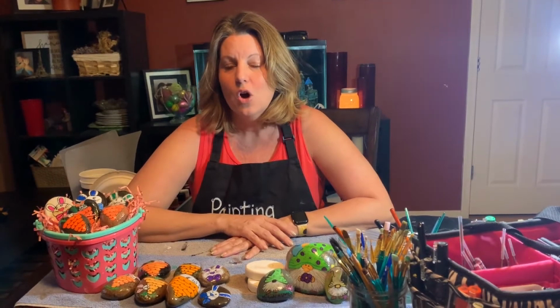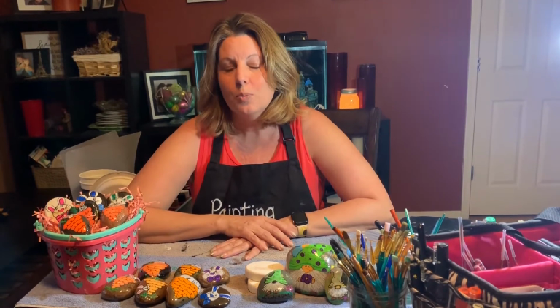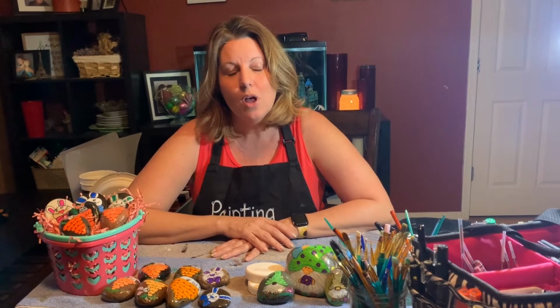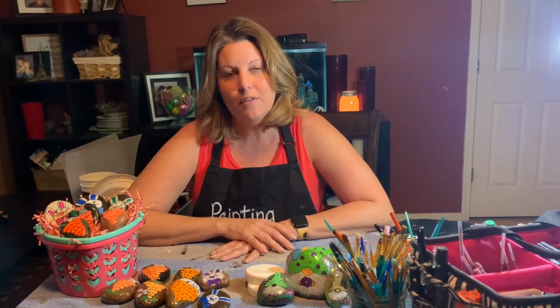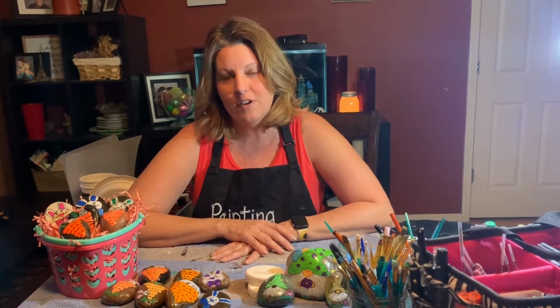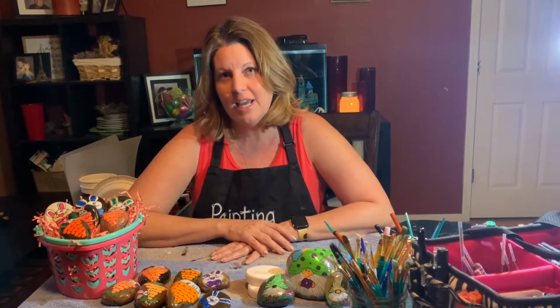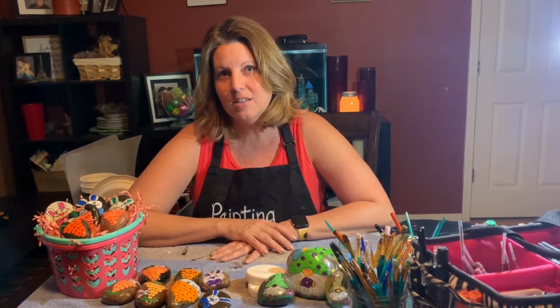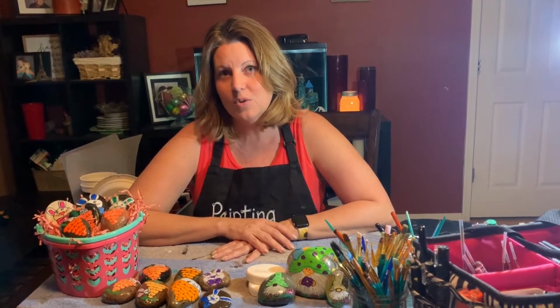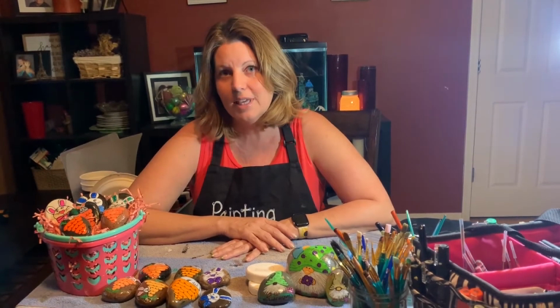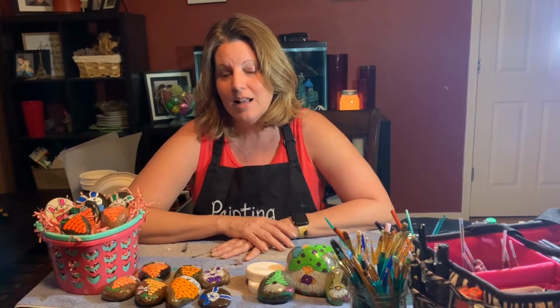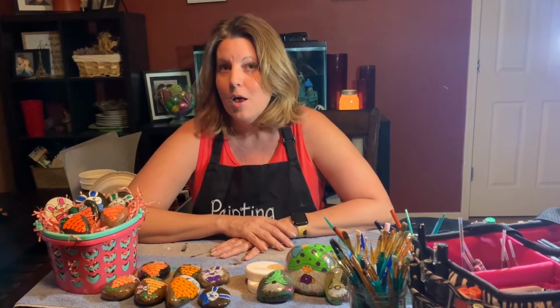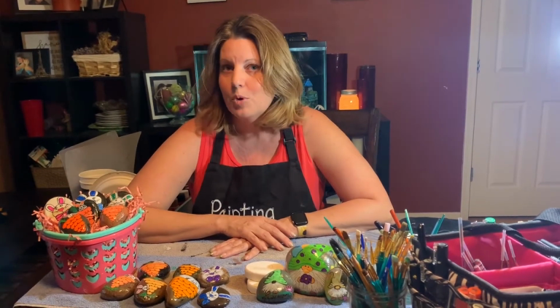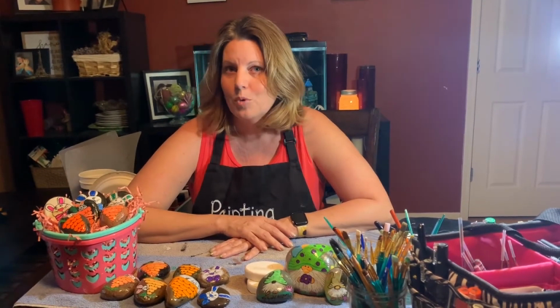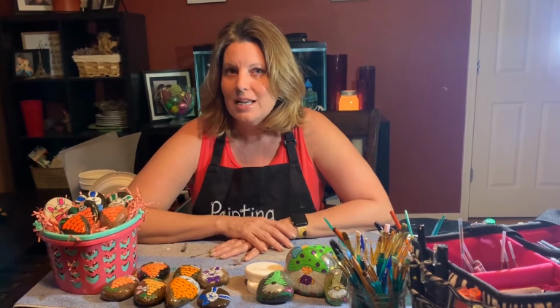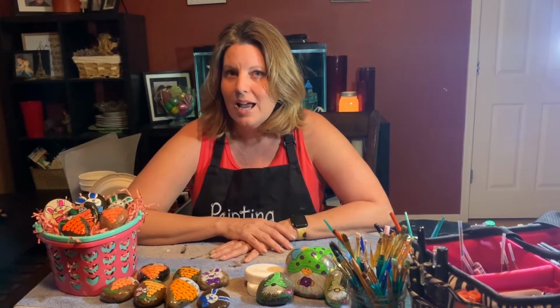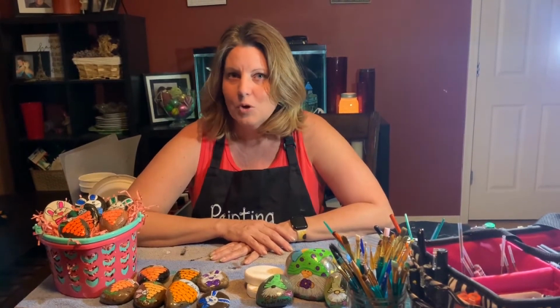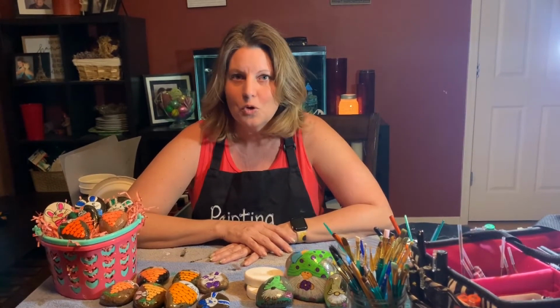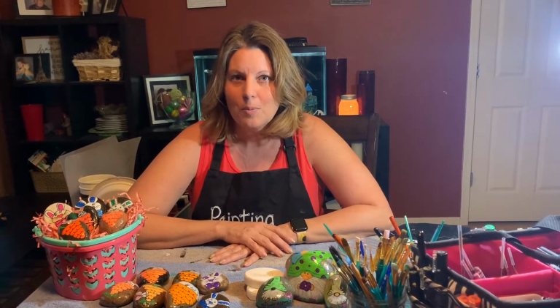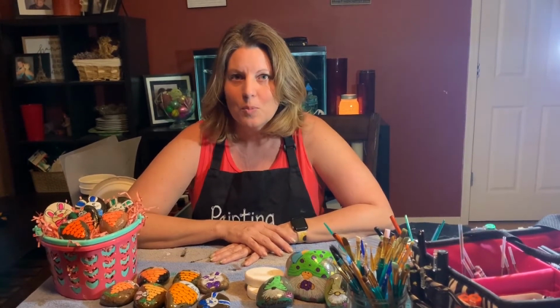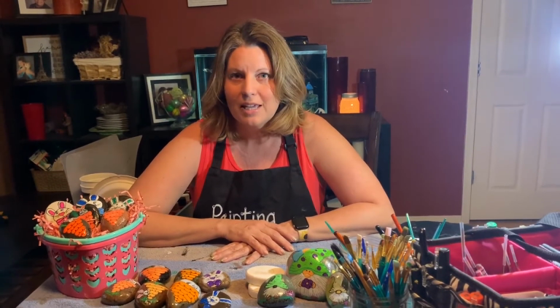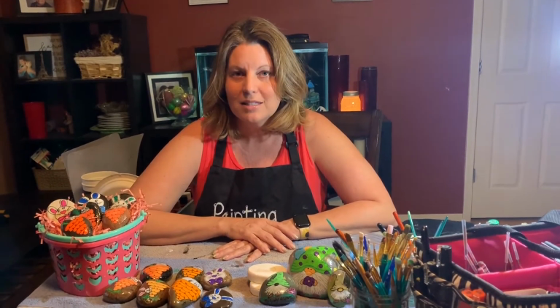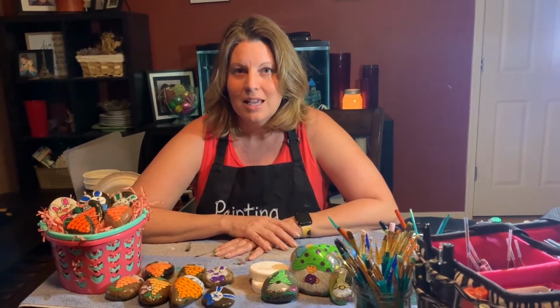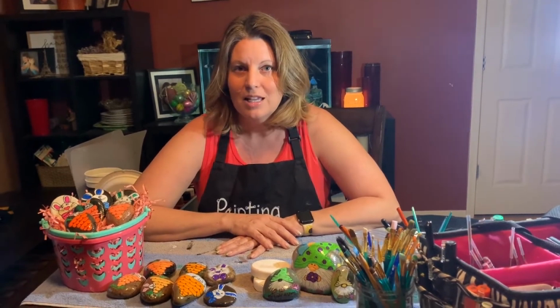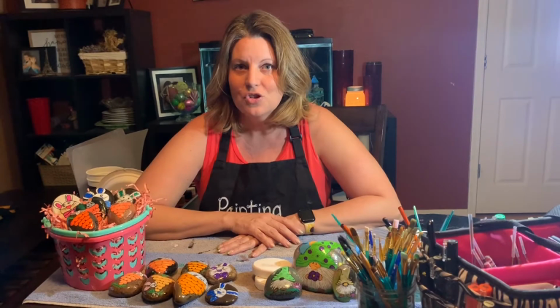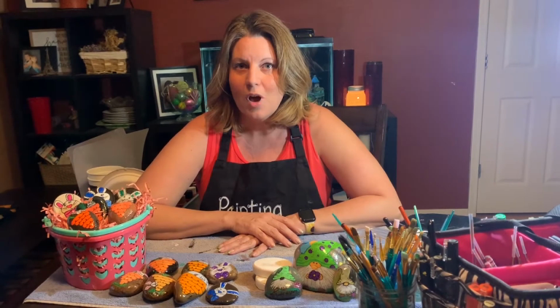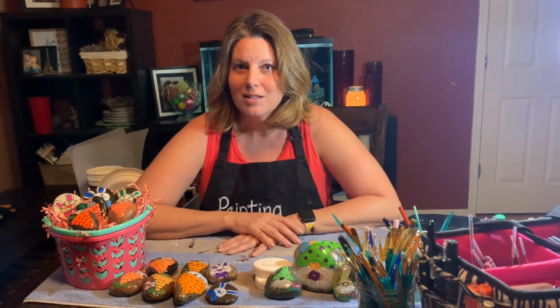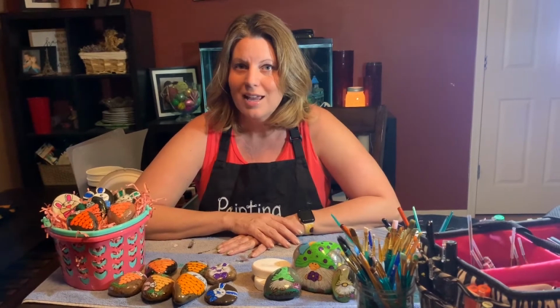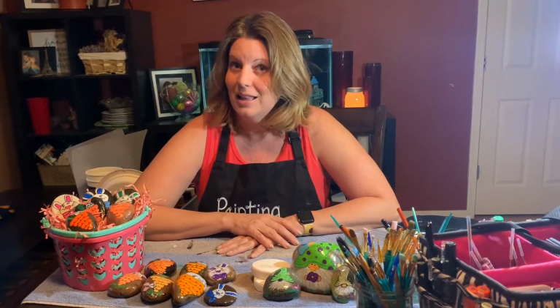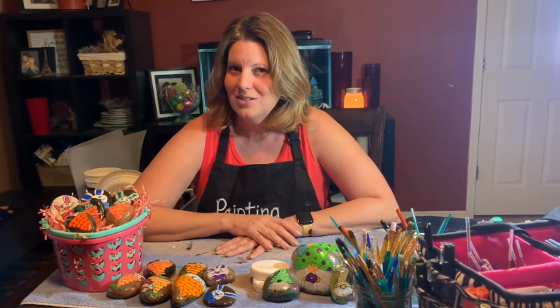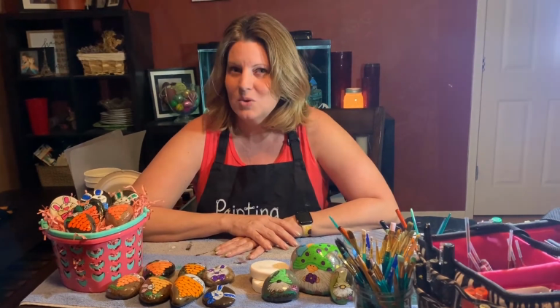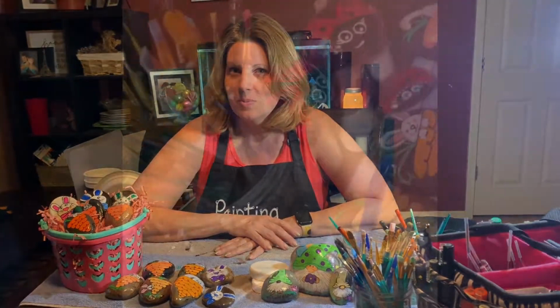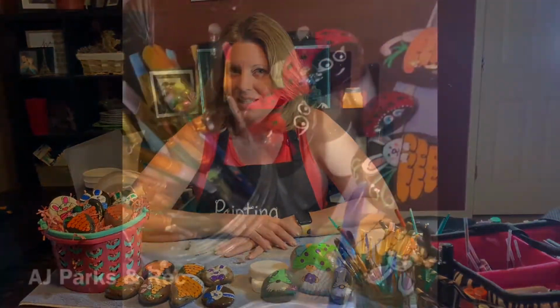Hope you all have a fantastic weekend. But right now, go grab your paints, get your rocks, and let's do some painting.